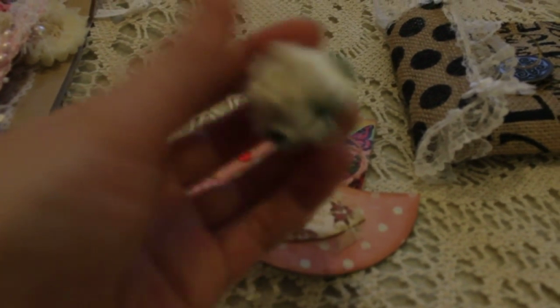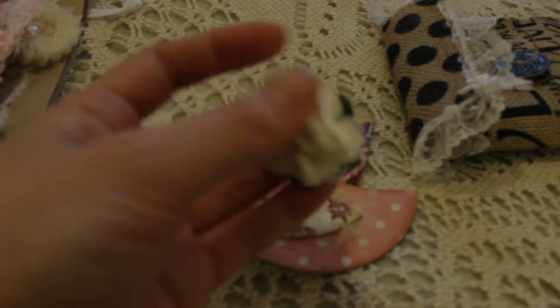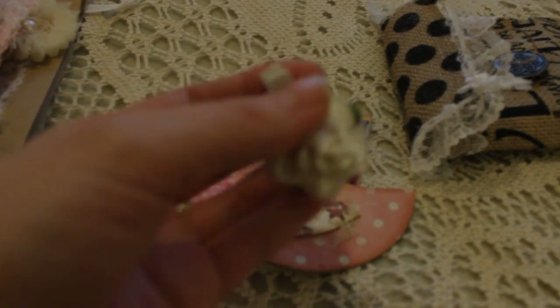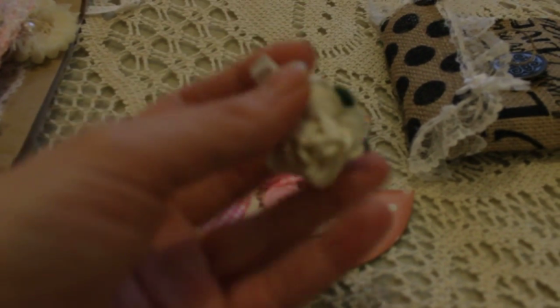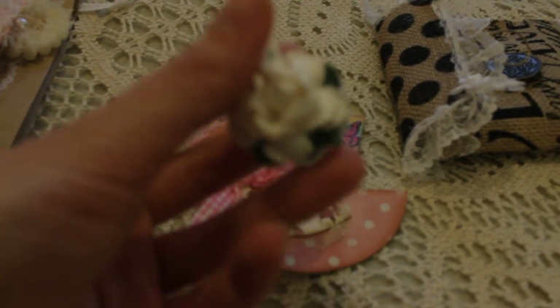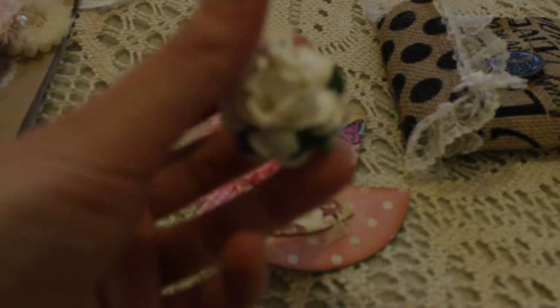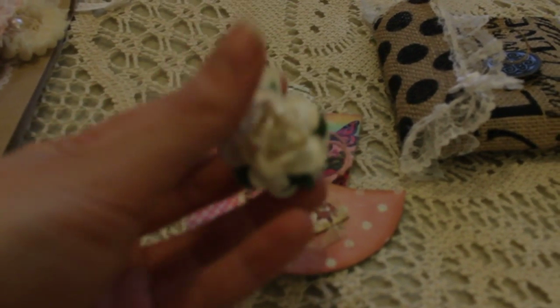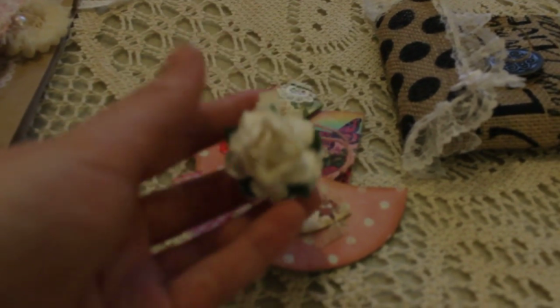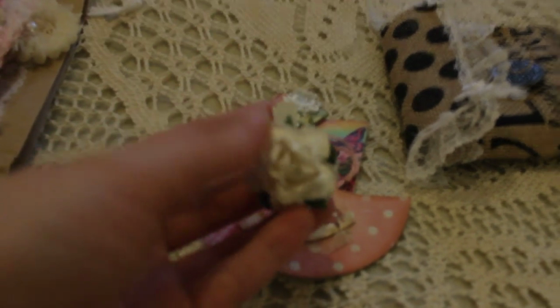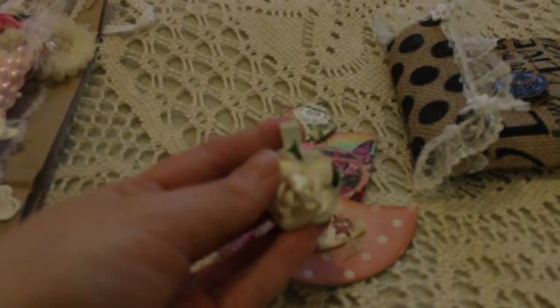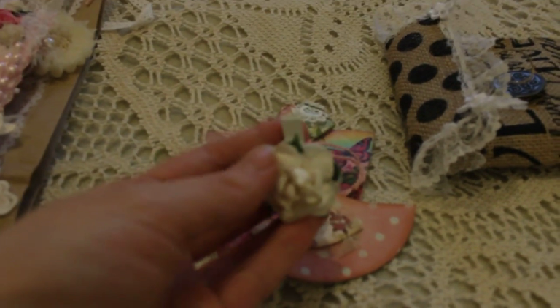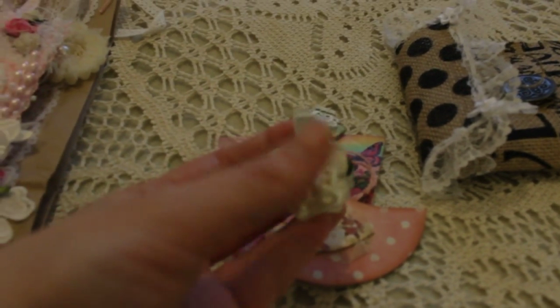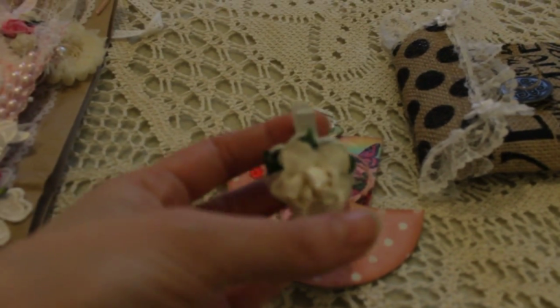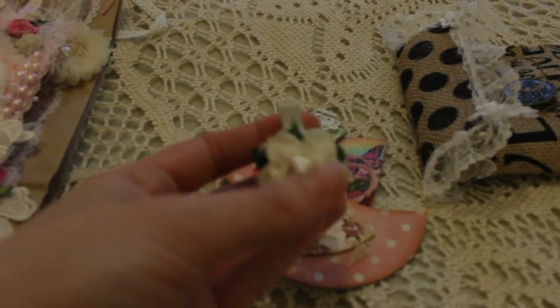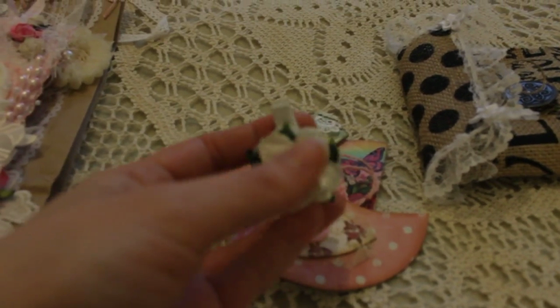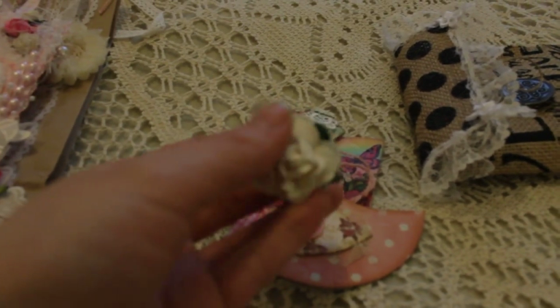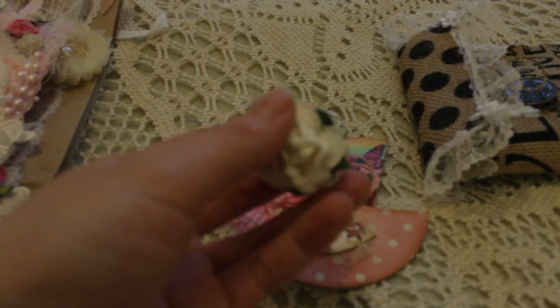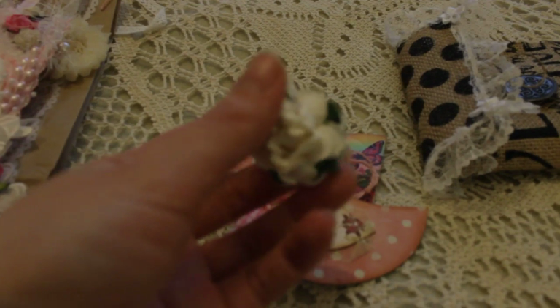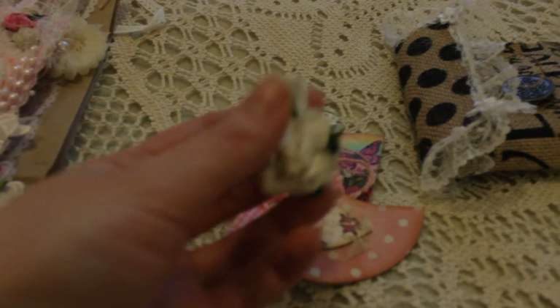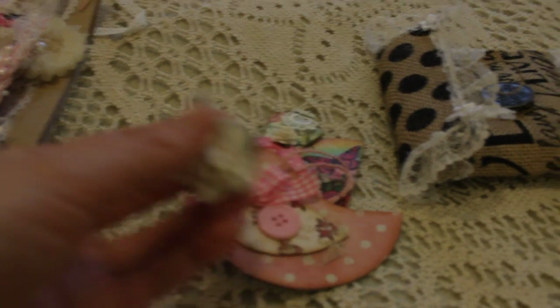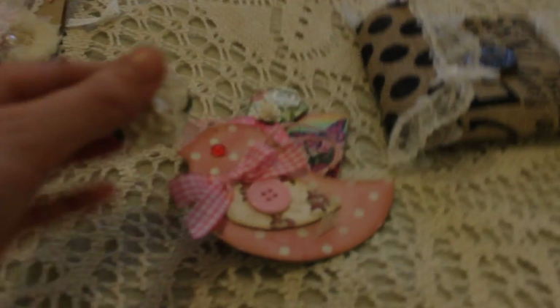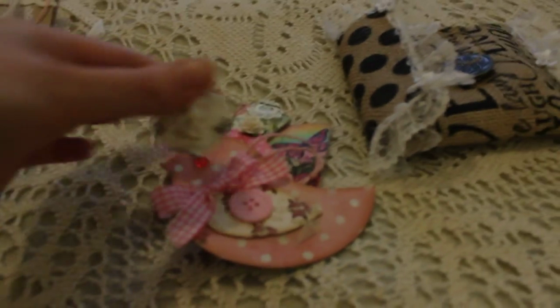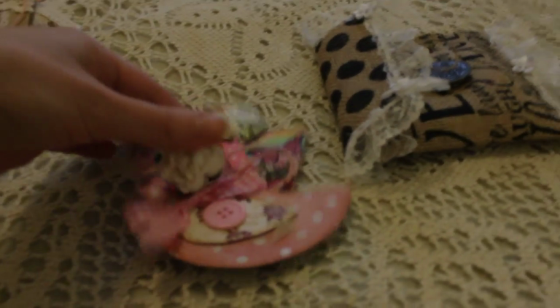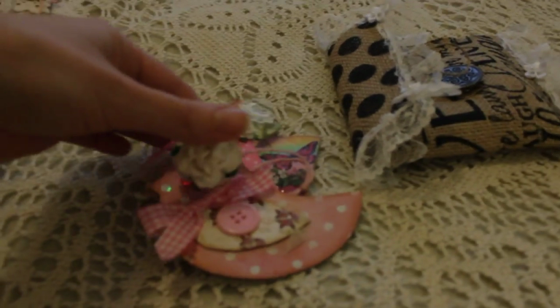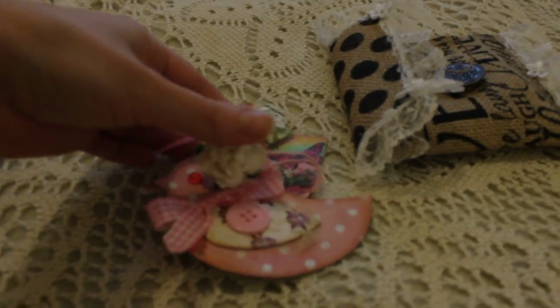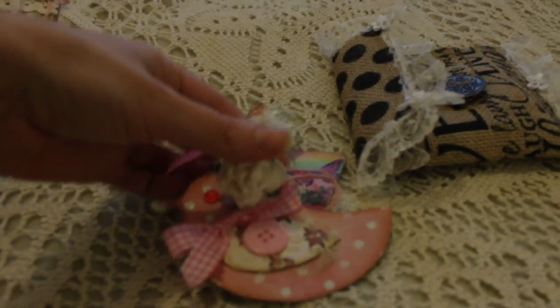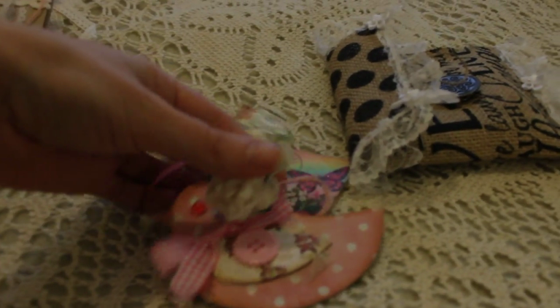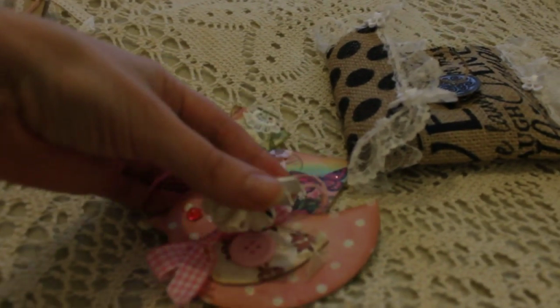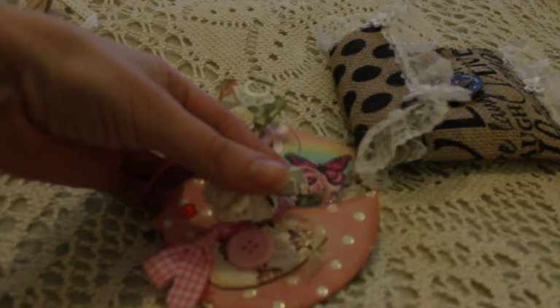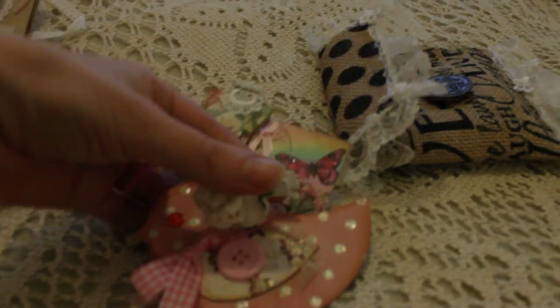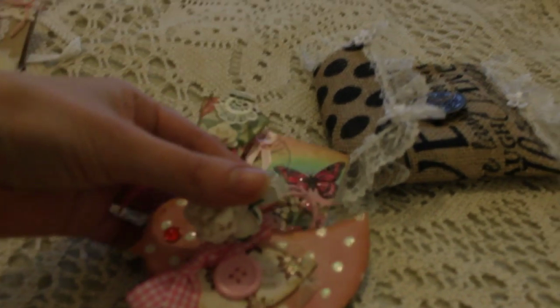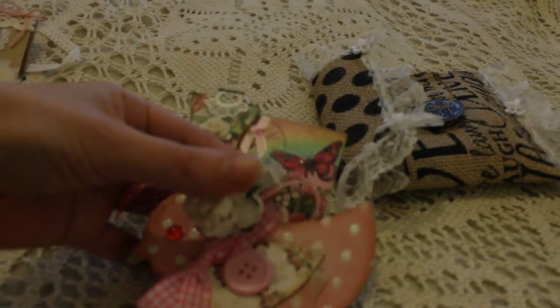And there's a clothespin with a pretty rose on it. Thank you, dear. It's really sweet of you.